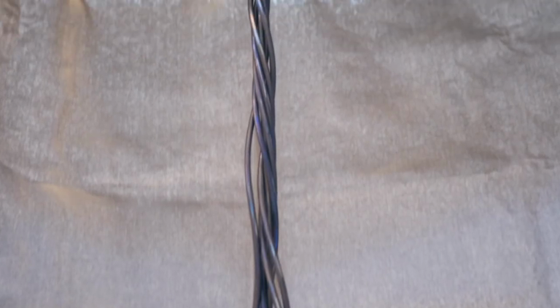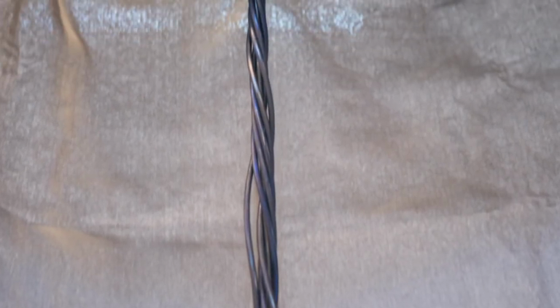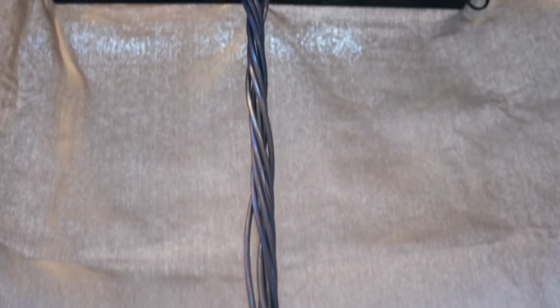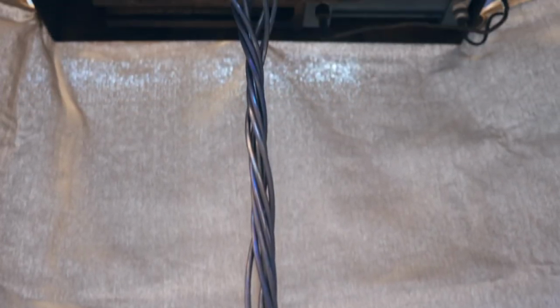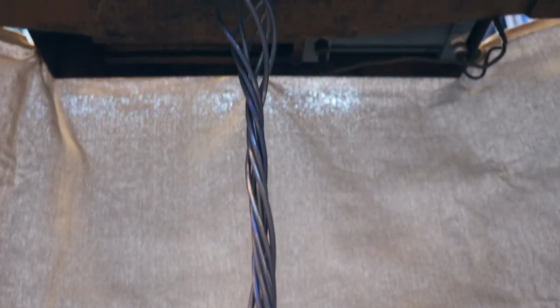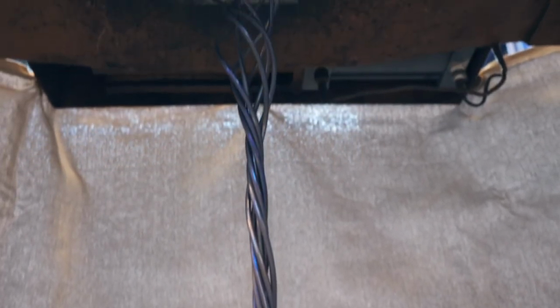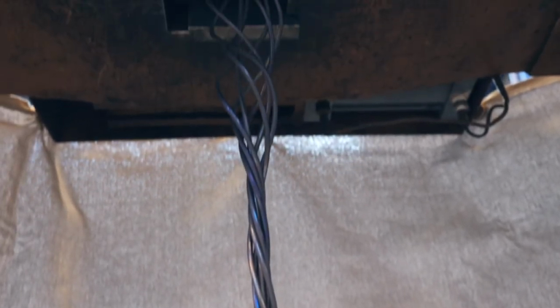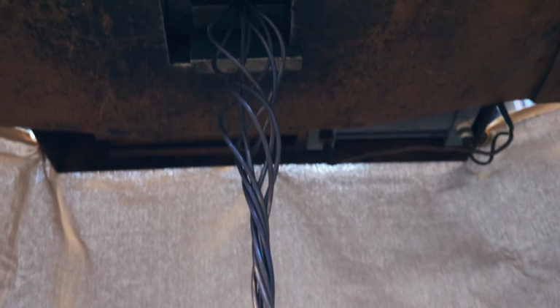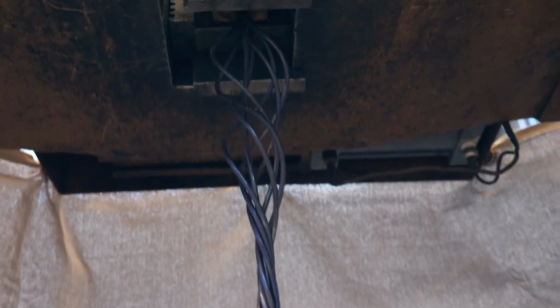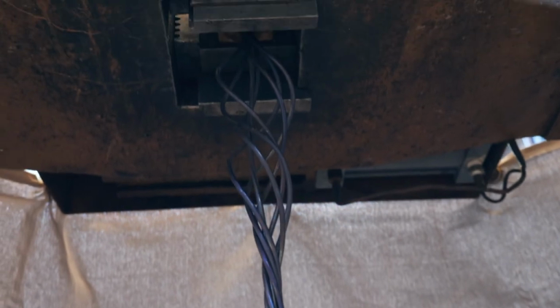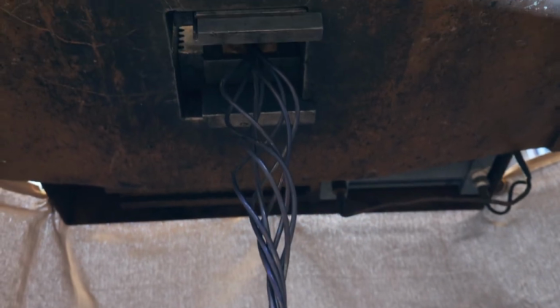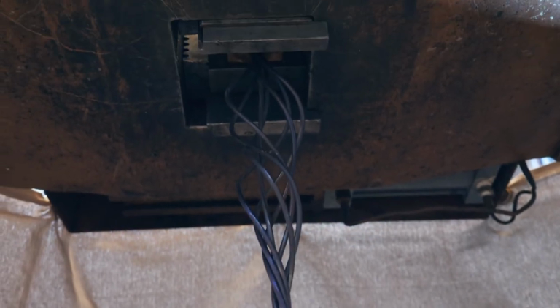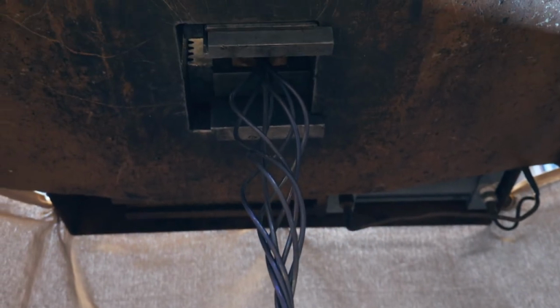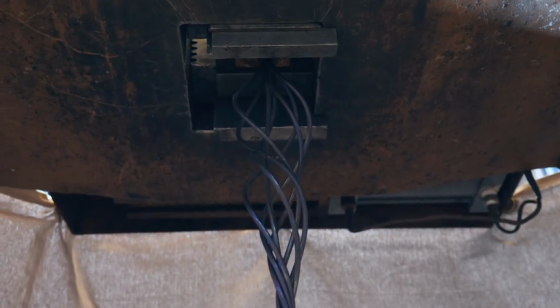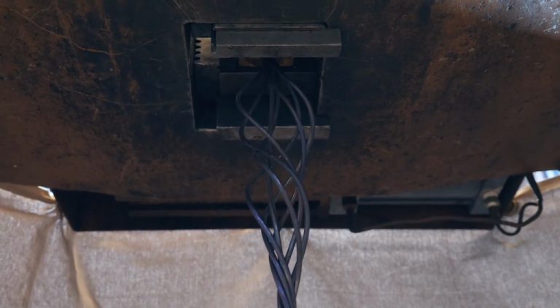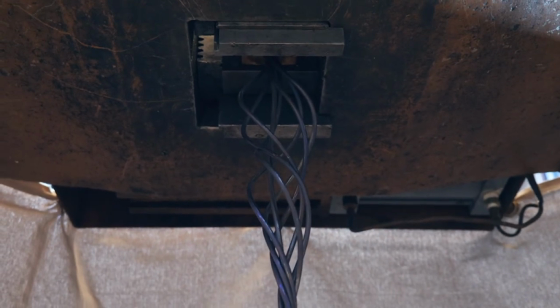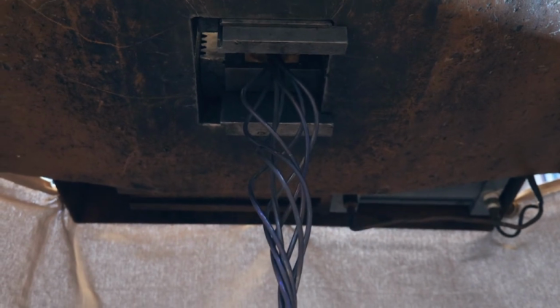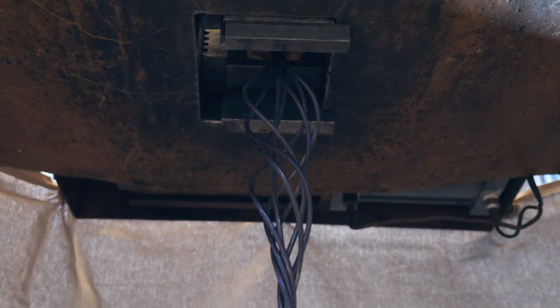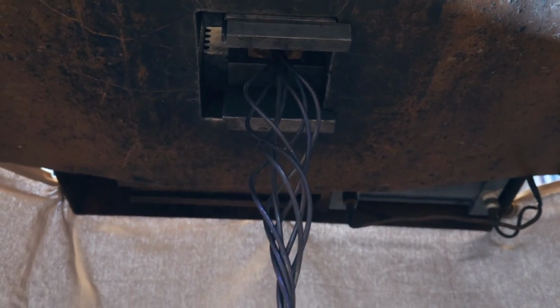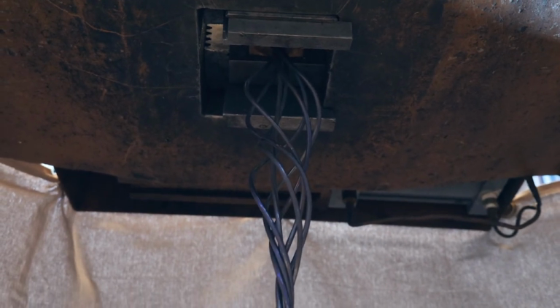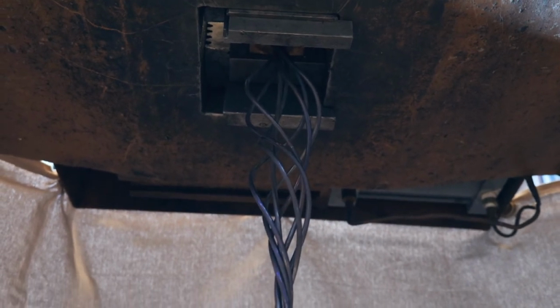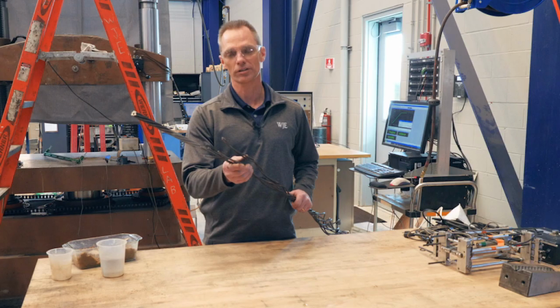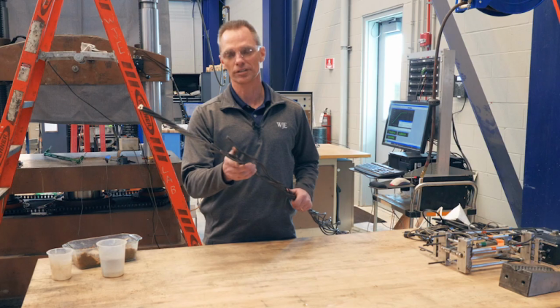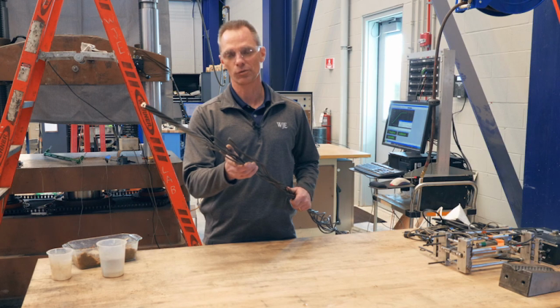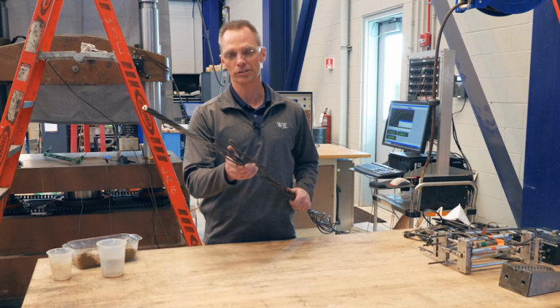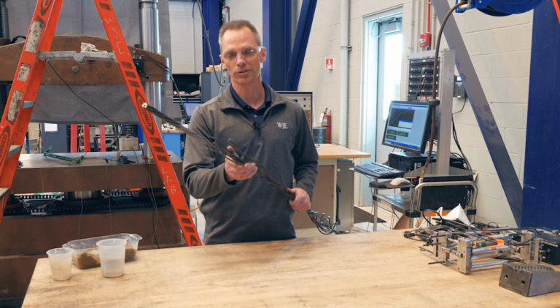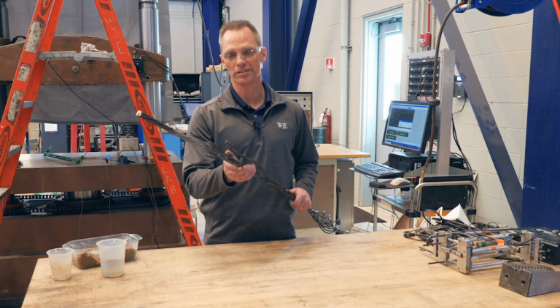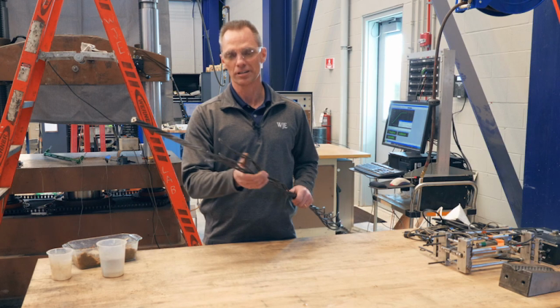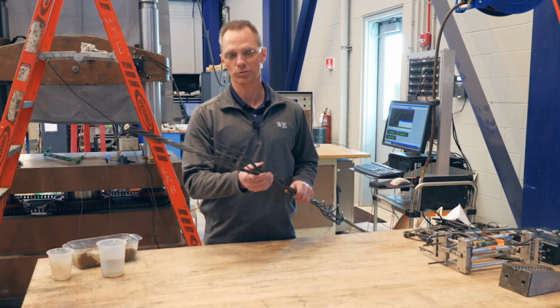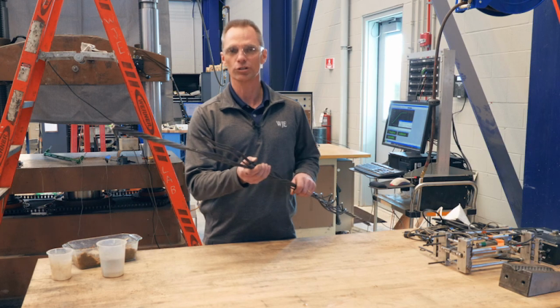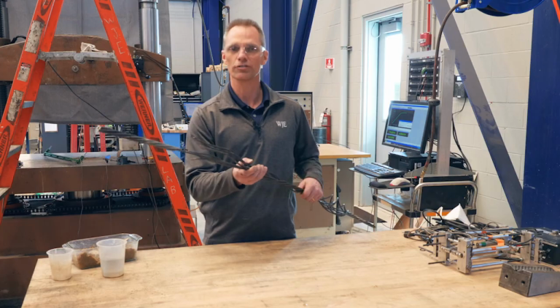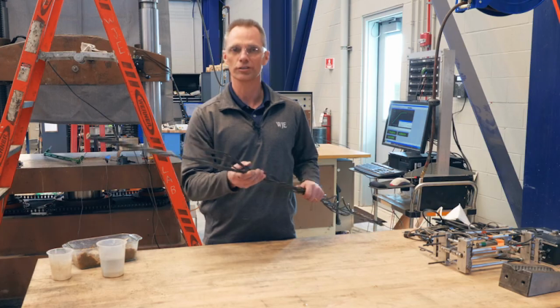Well, that was exciting. As you can see, six of the seven wires broke of the seven-wire strand. This was a good failure.